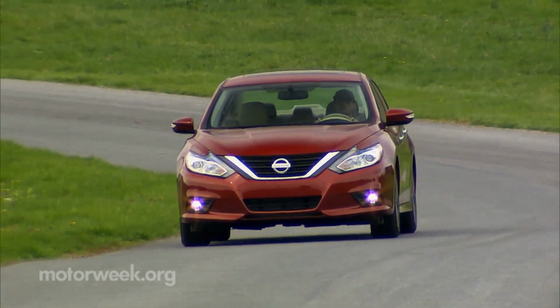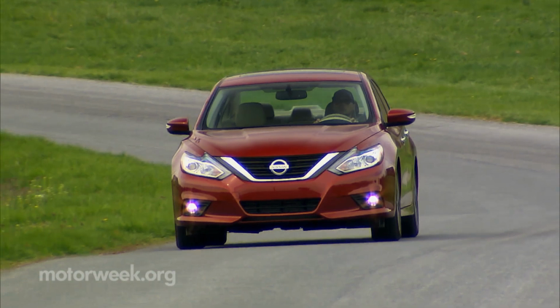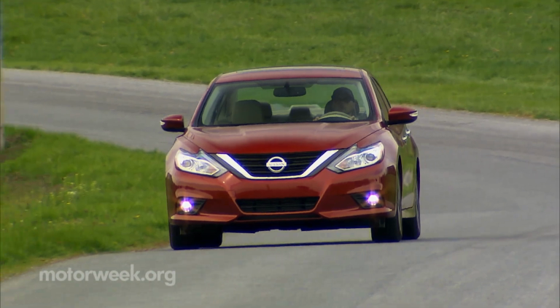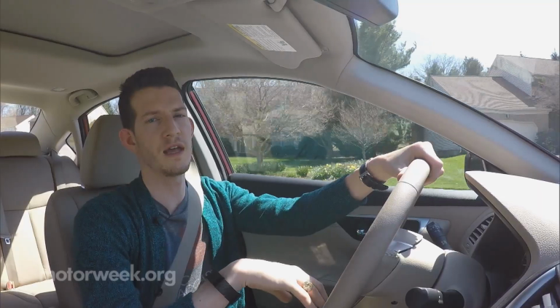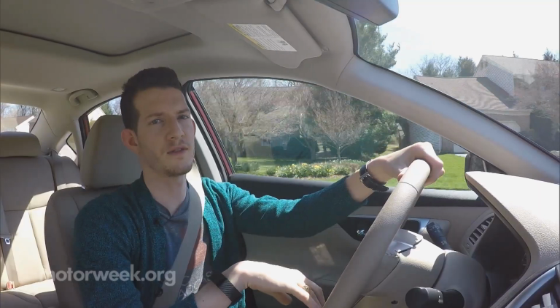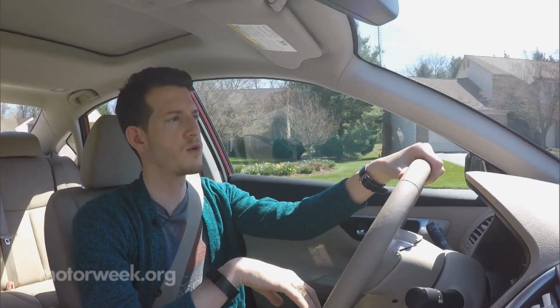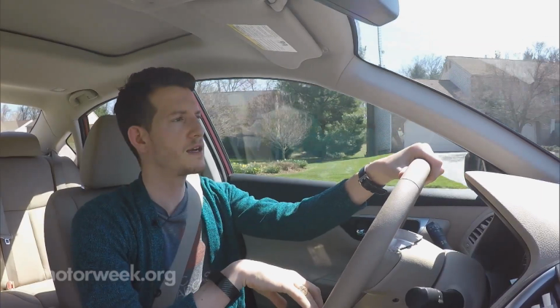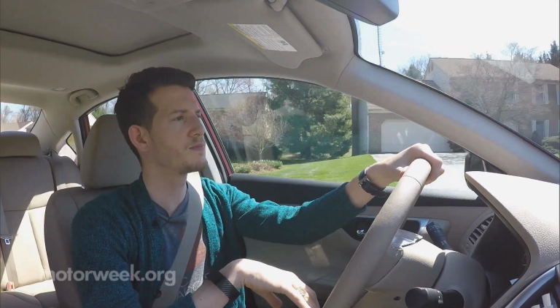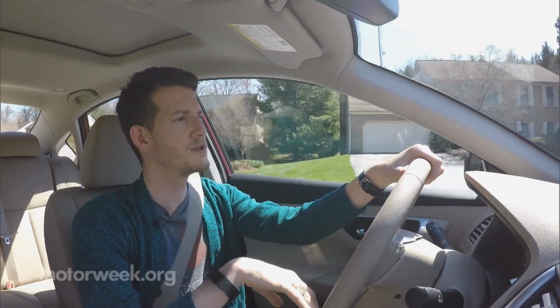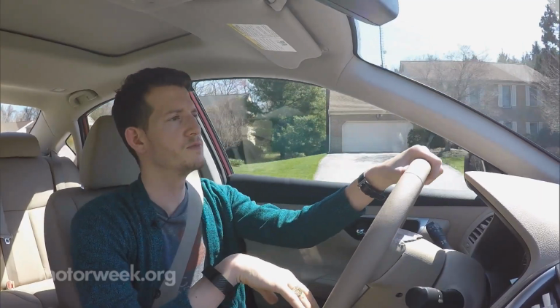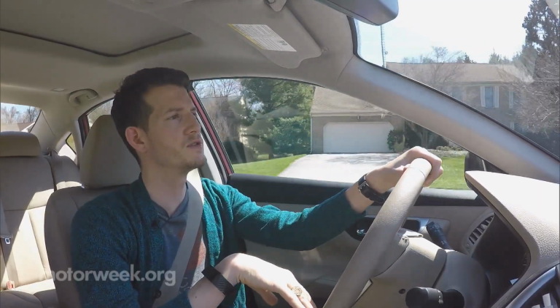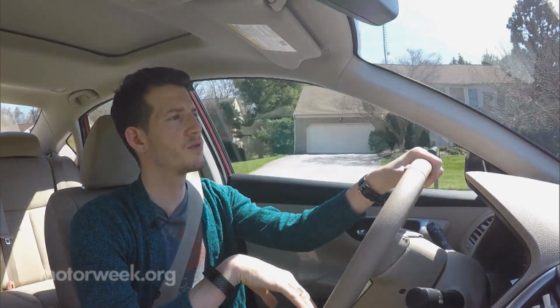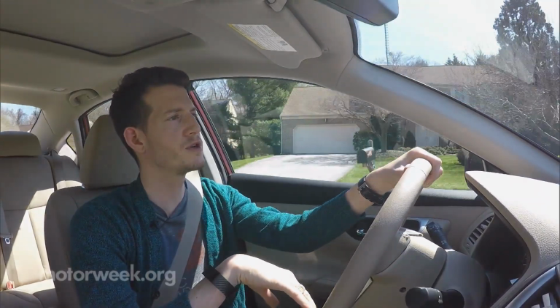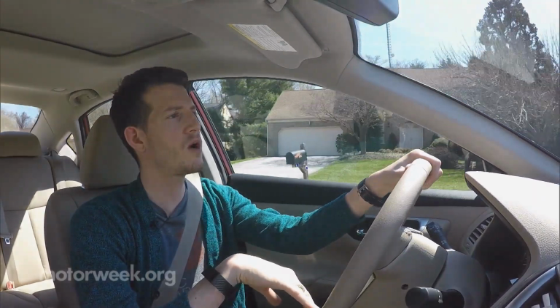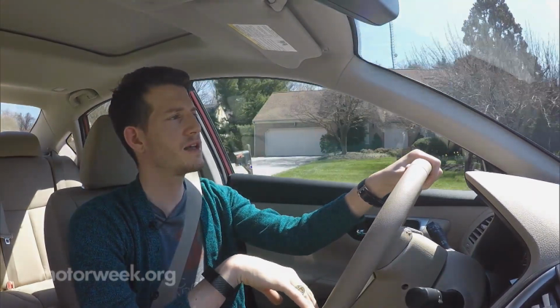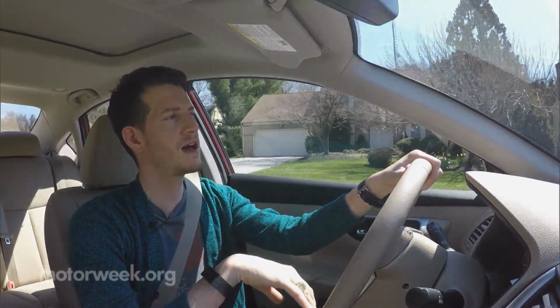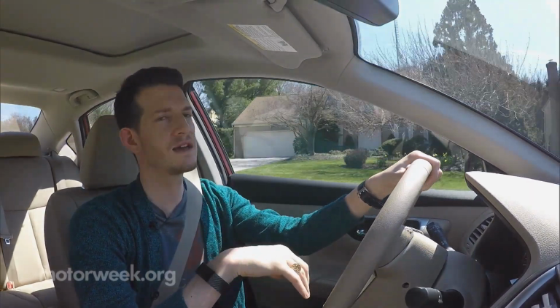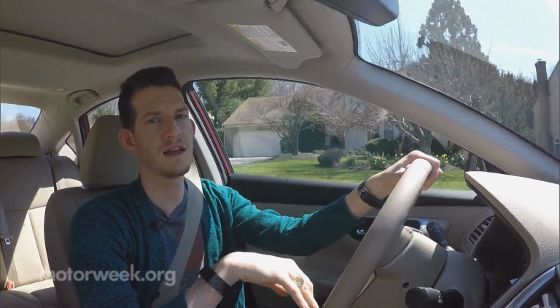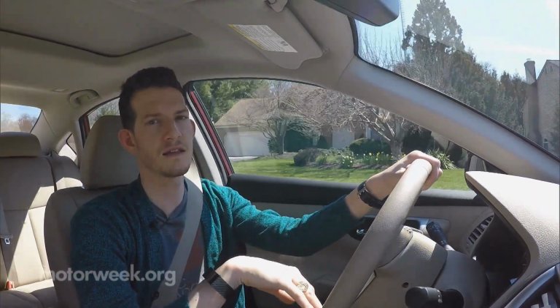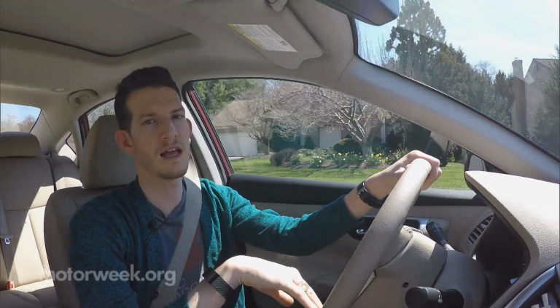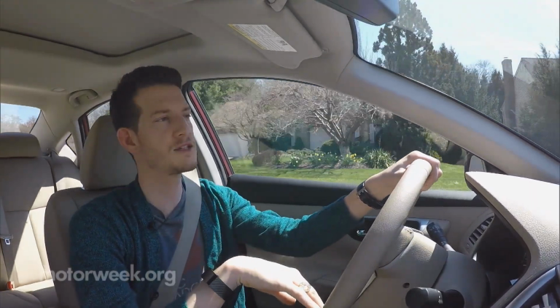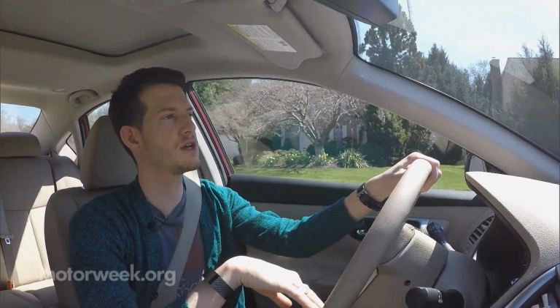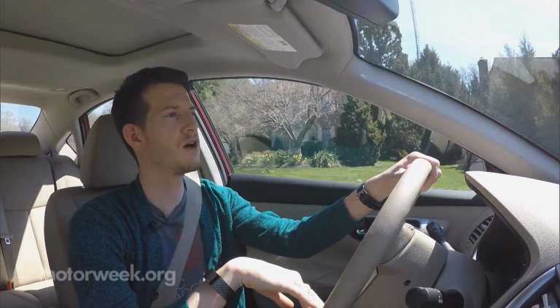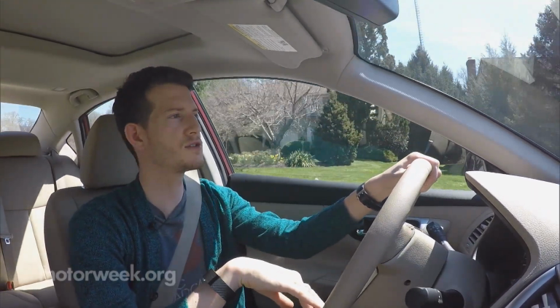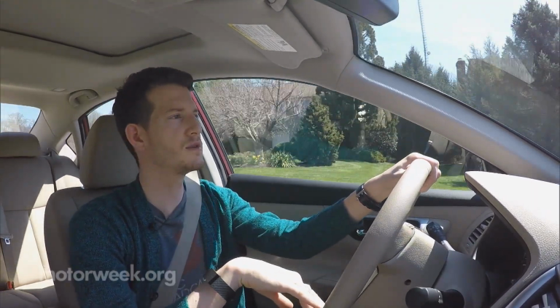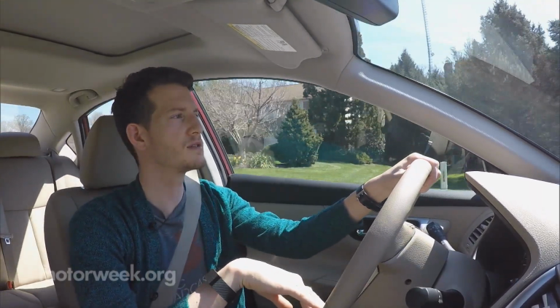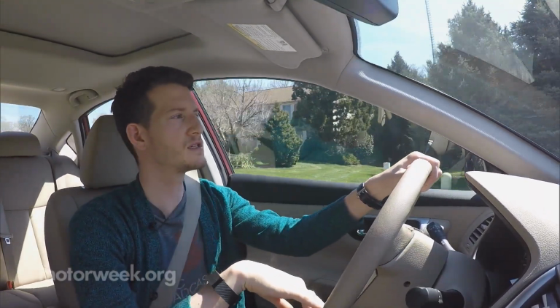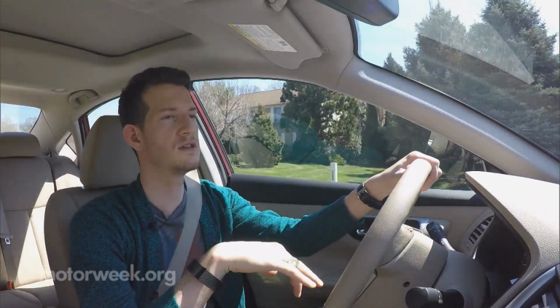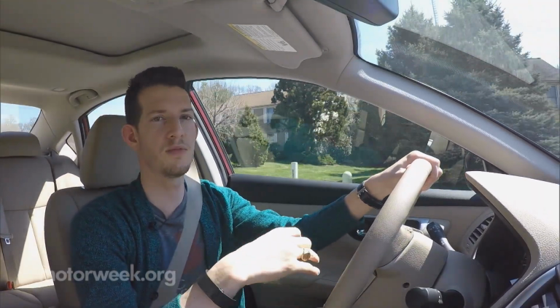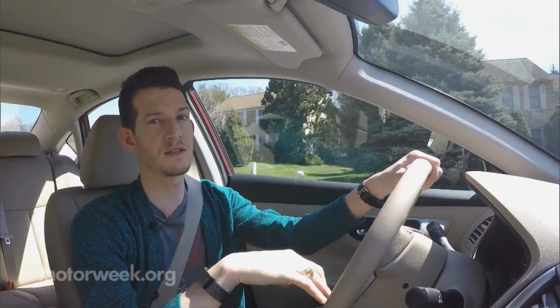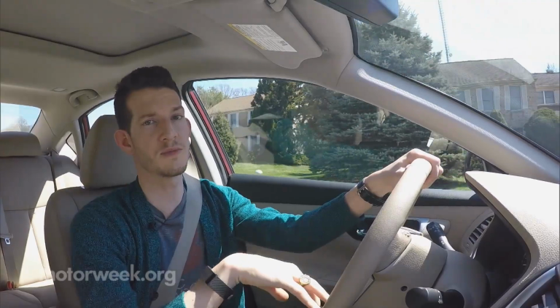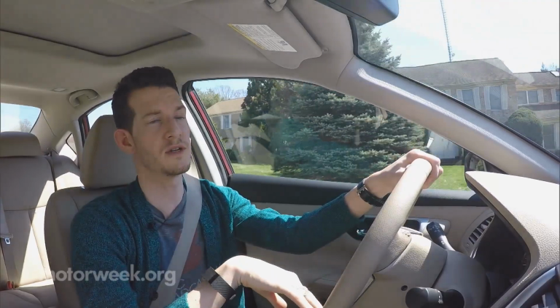Other than that, the ride is pretty smooth and pretty quiet, not unlike the last-gen Altima — still a pleasant experience.